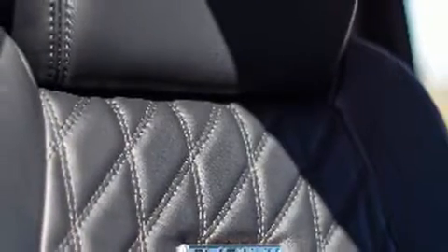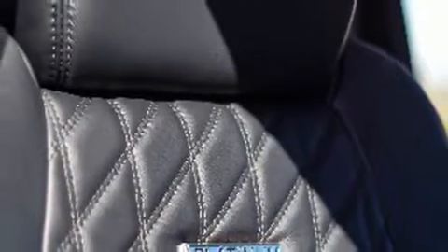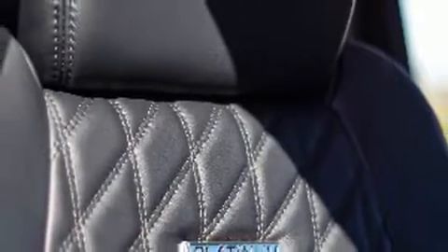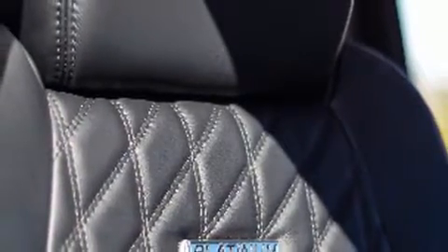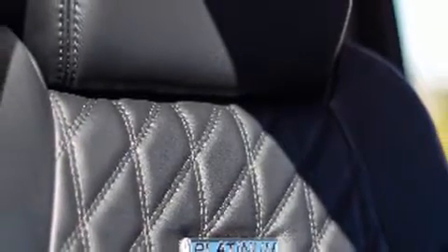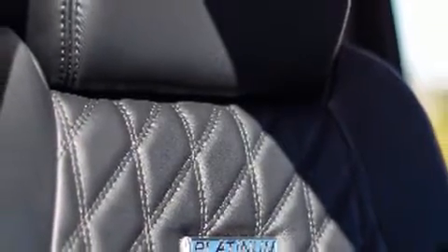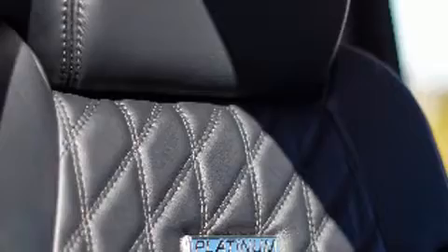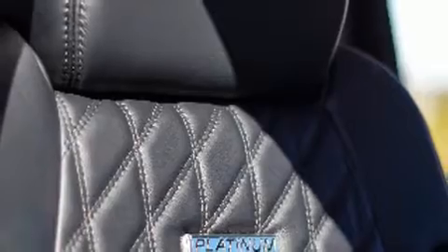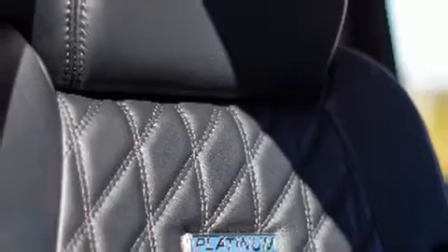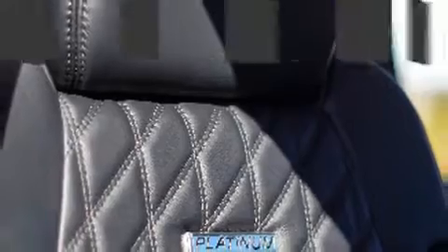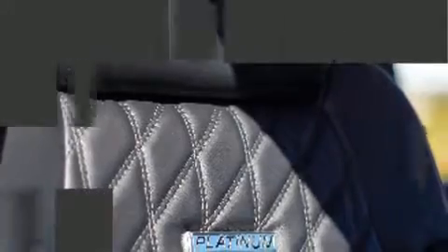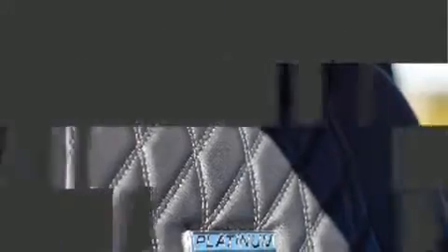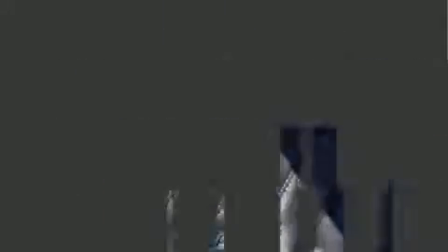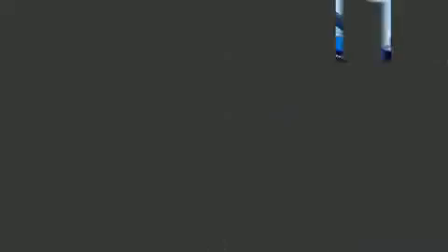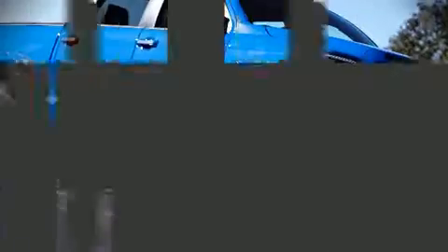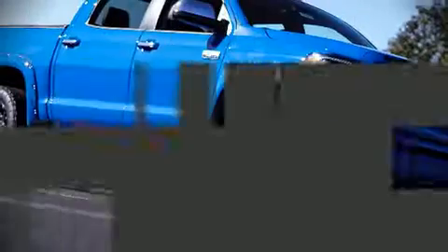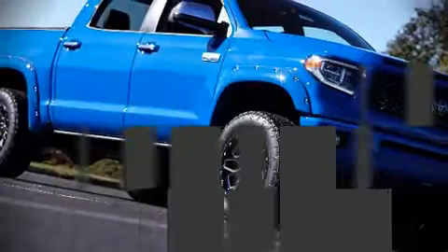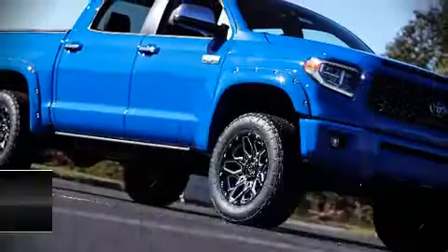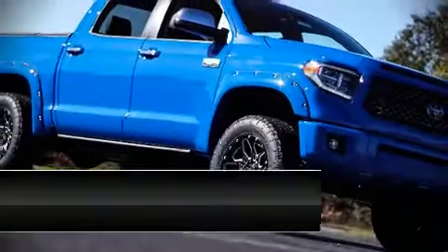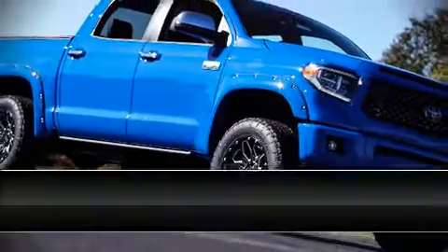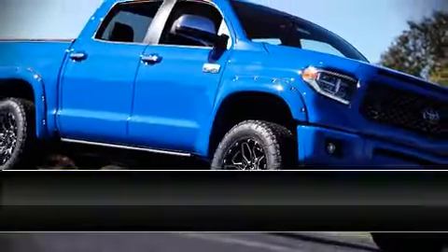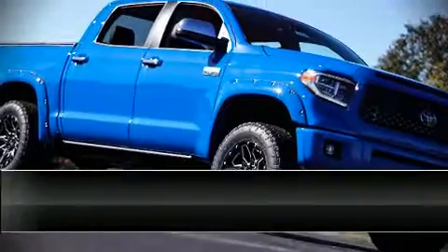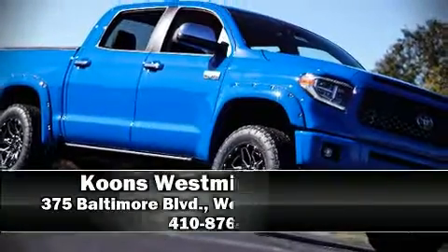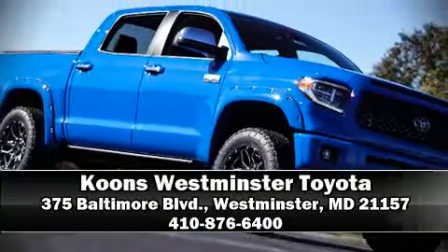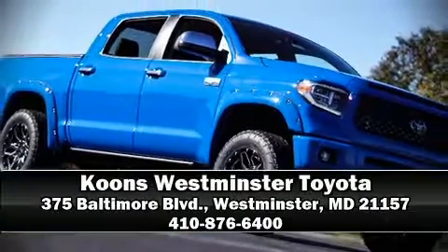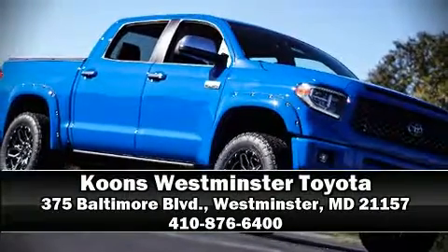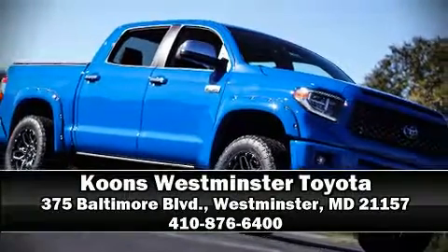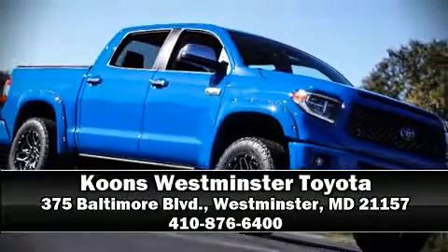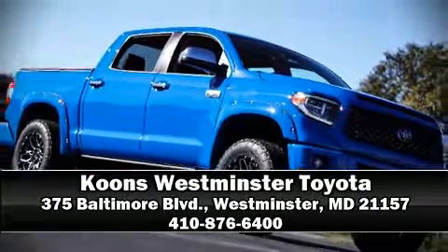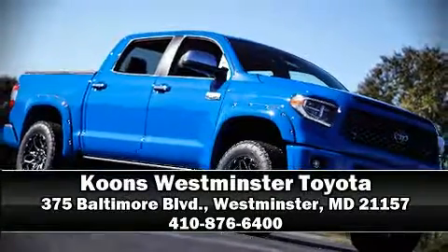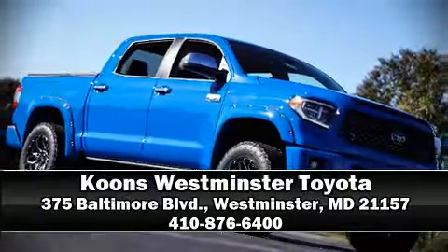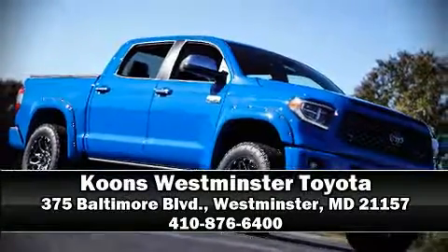Our sales reps are extremely helpful and knowledgeable. Come on in and take a test drive. See you next time.